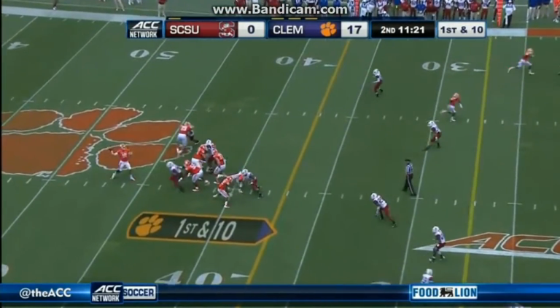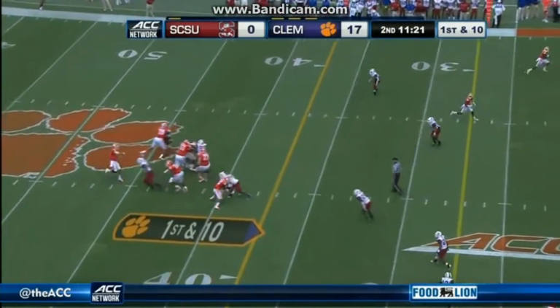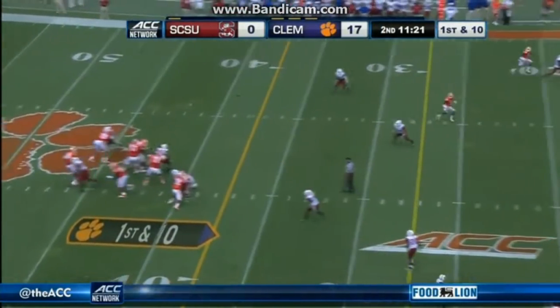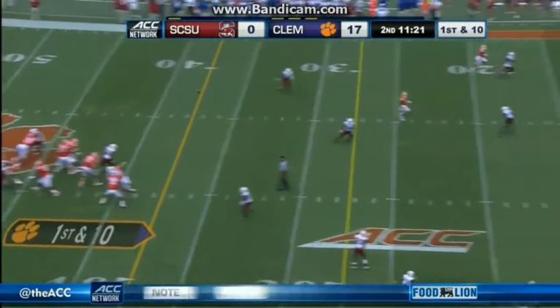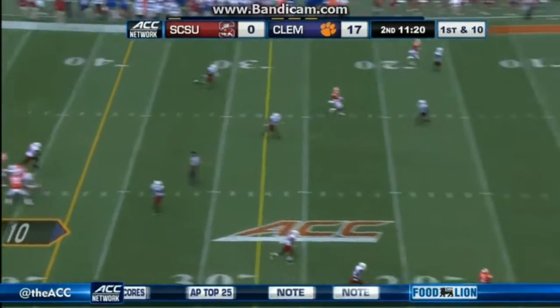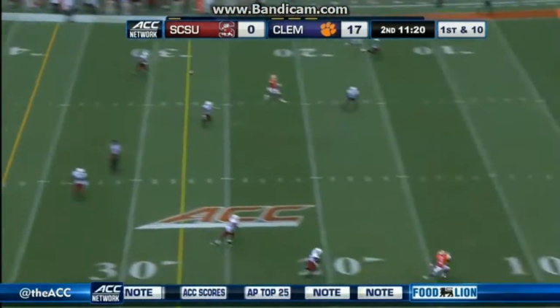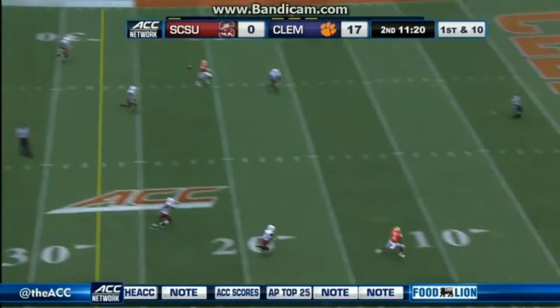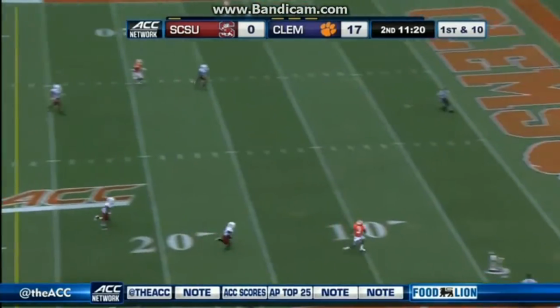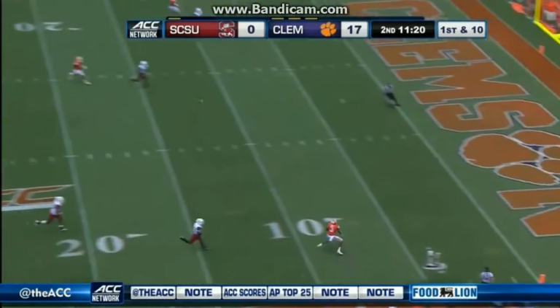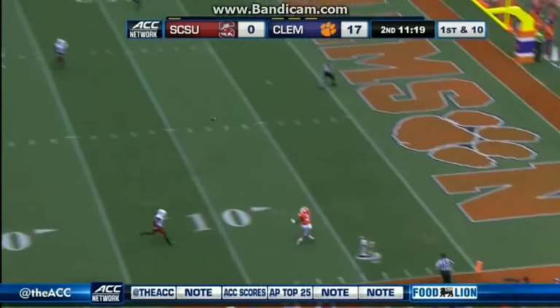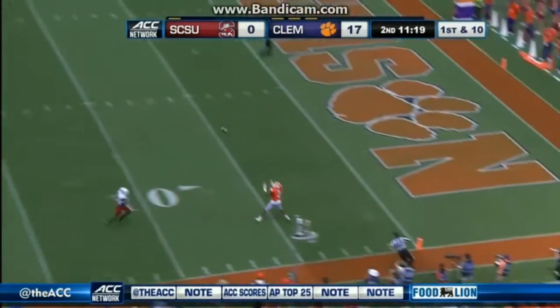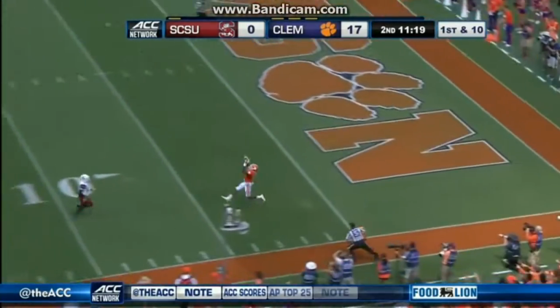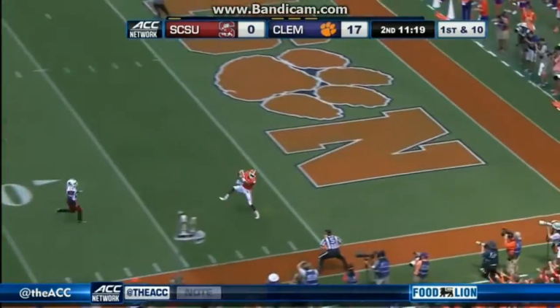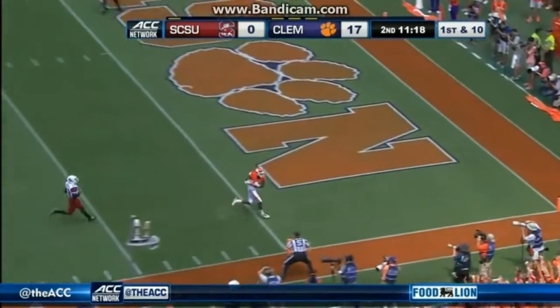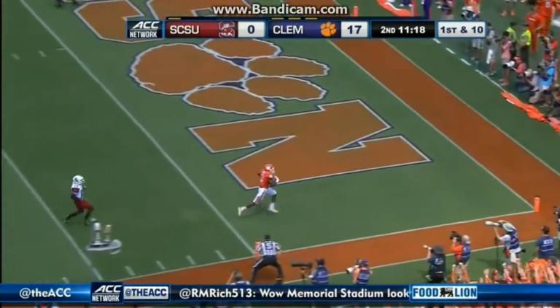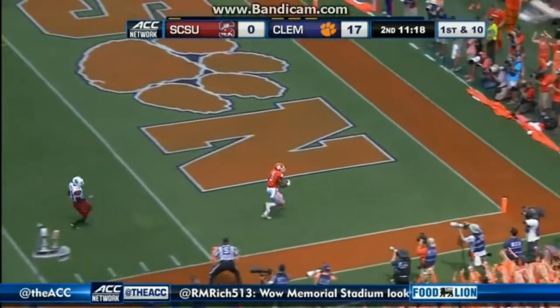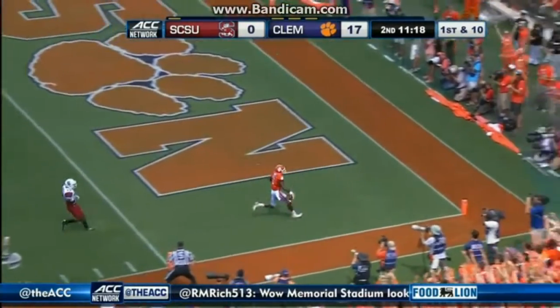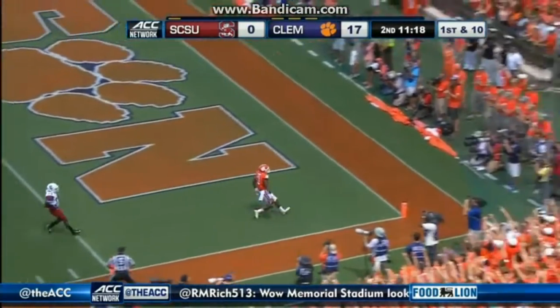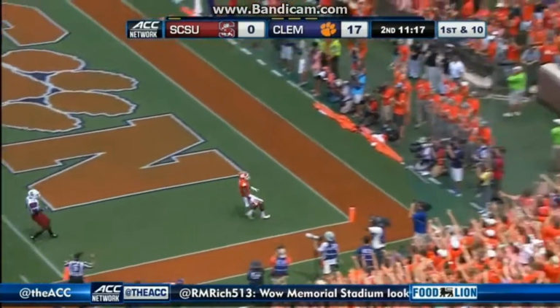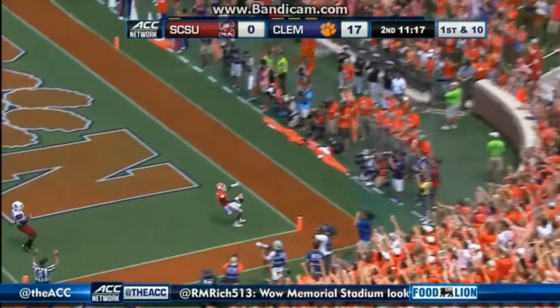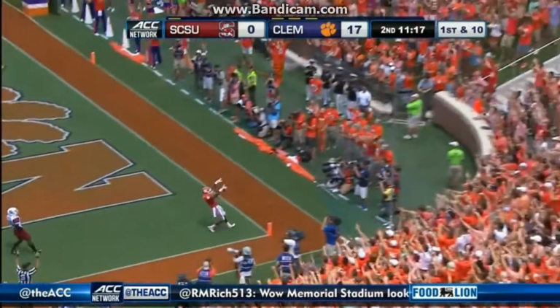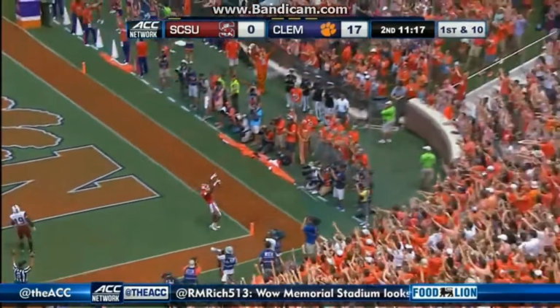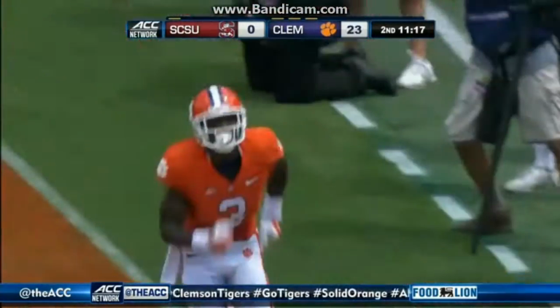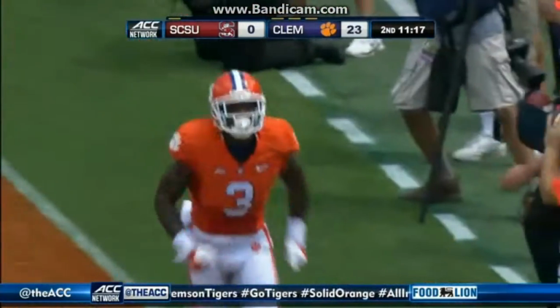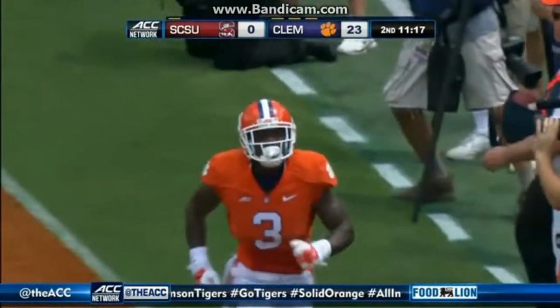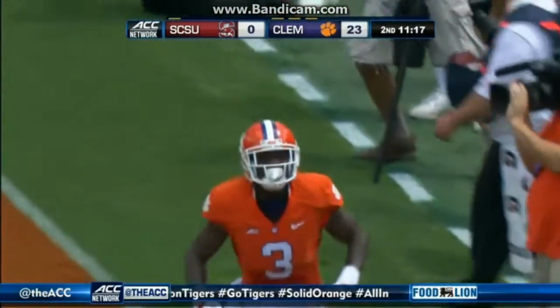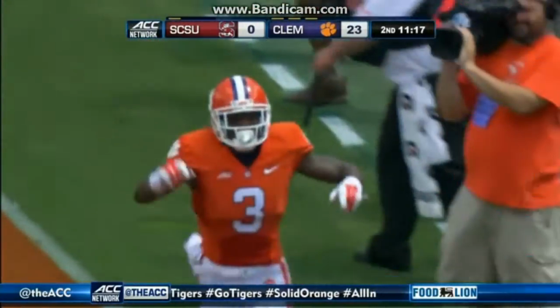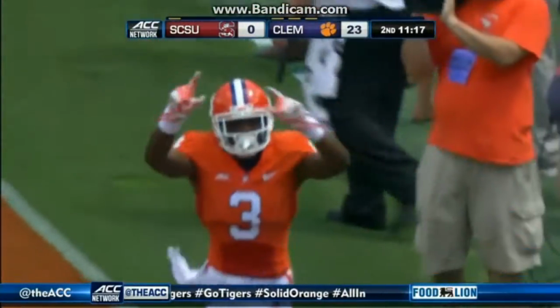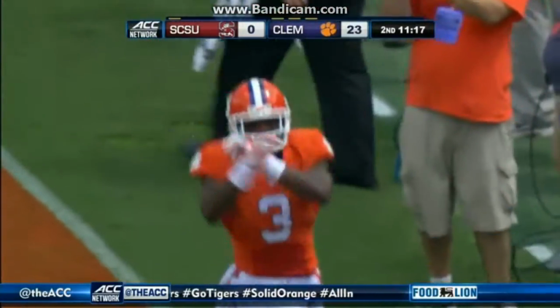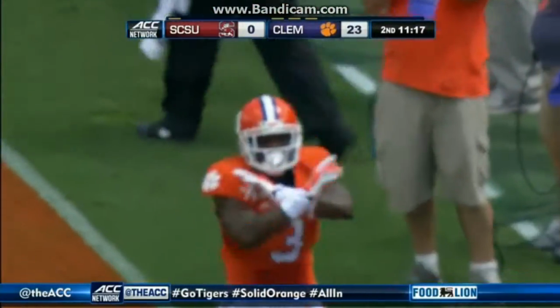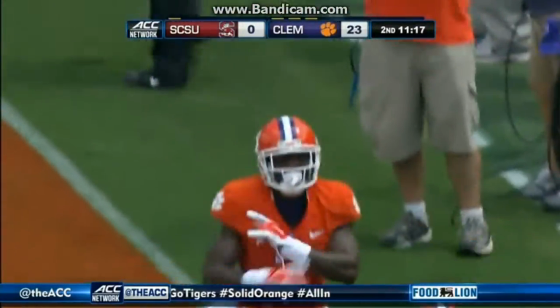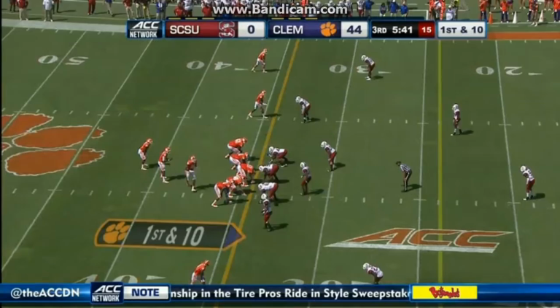Later in the second, Stout finds Tartavia Scott, who's wide open. 37-yard touchdown pass and Clemson goes up 24-0.